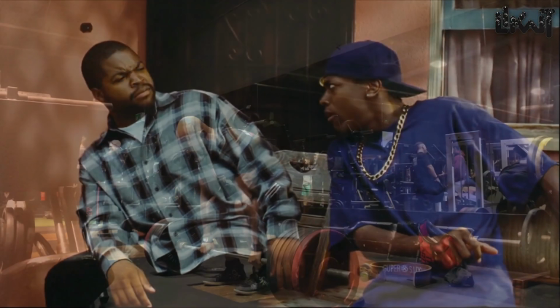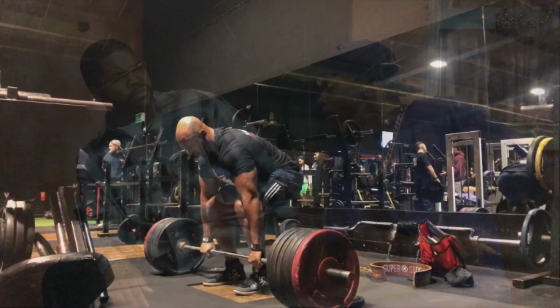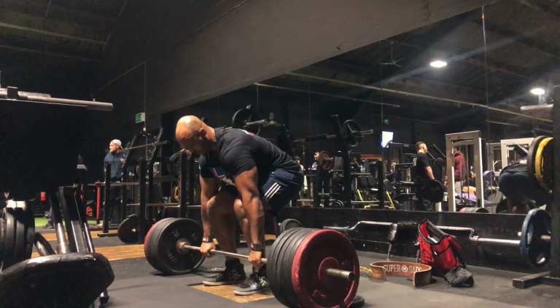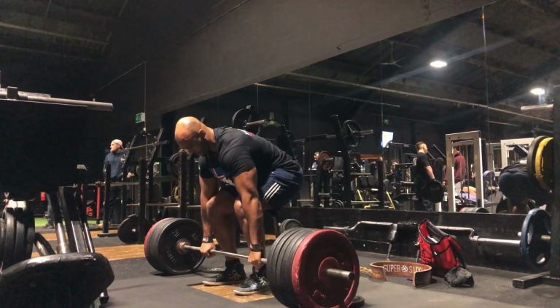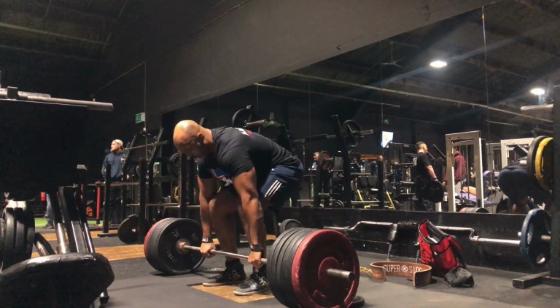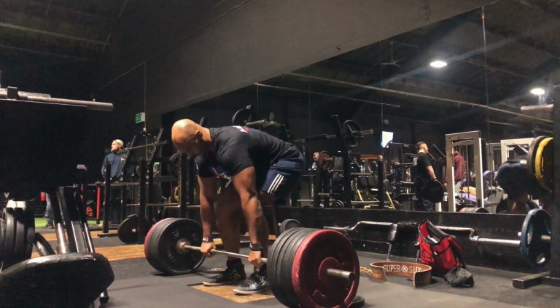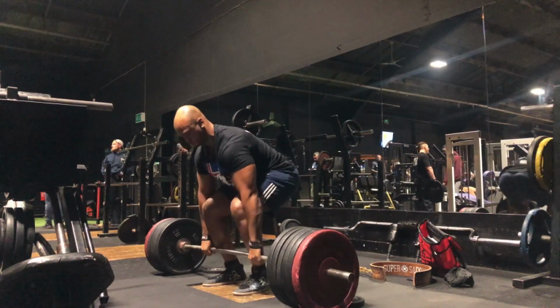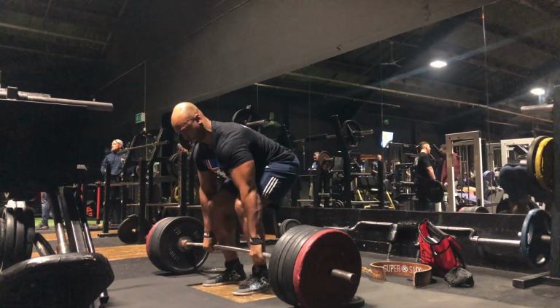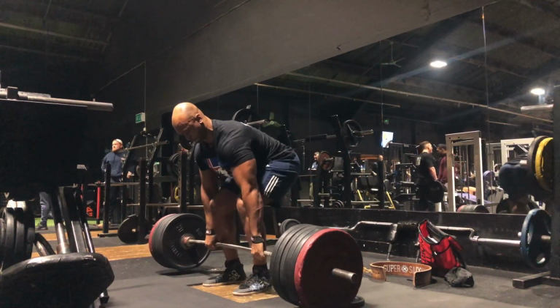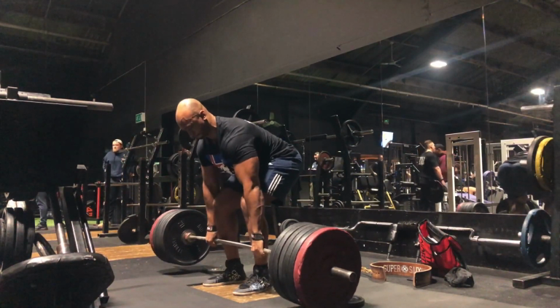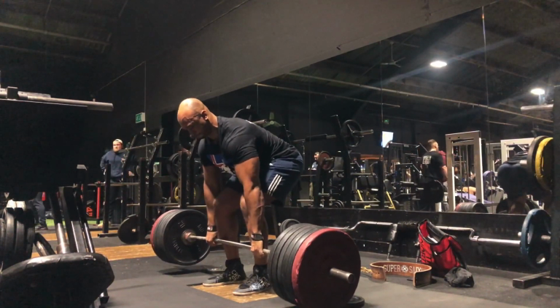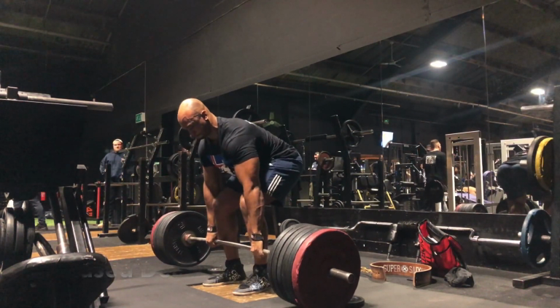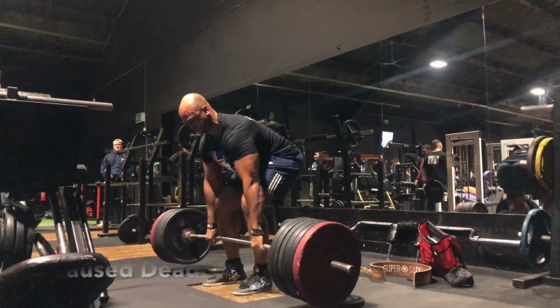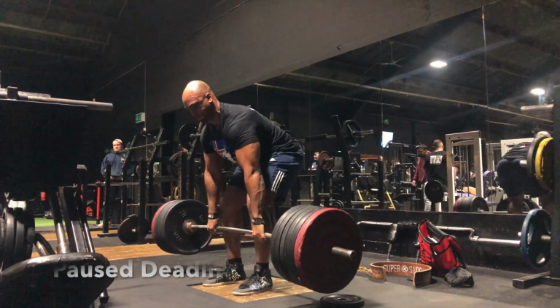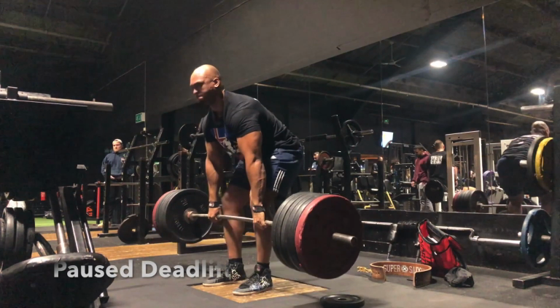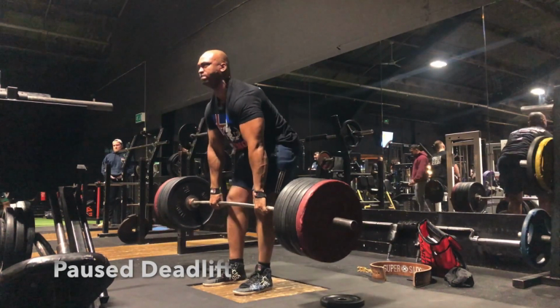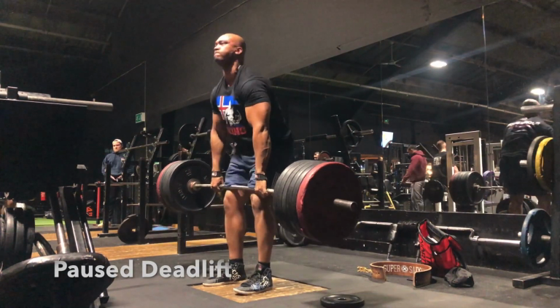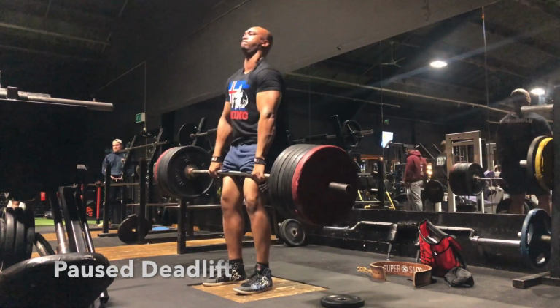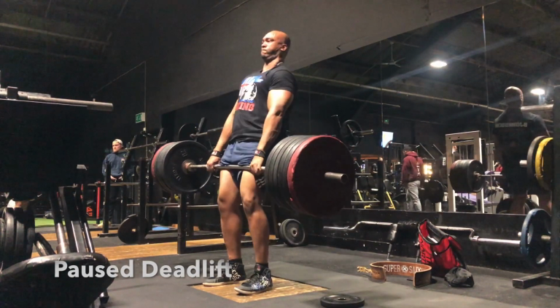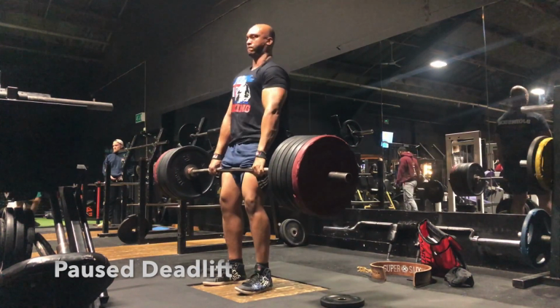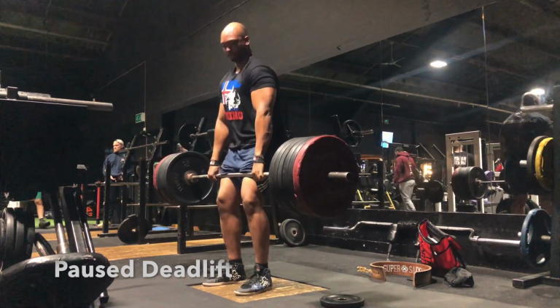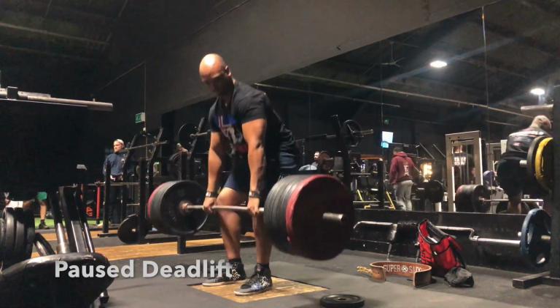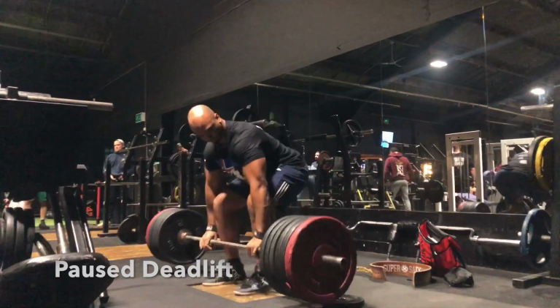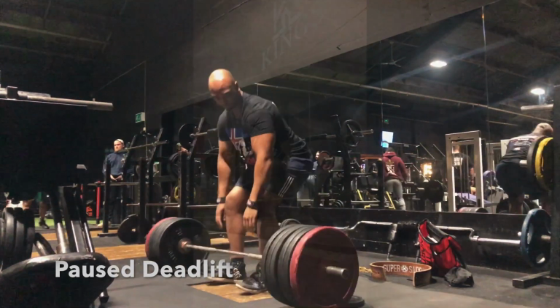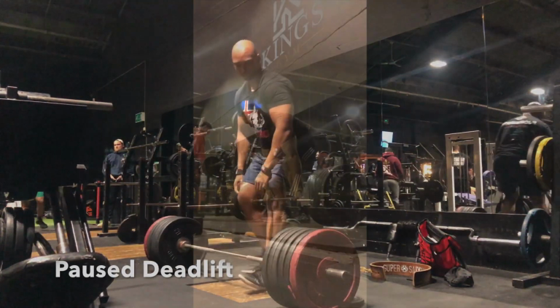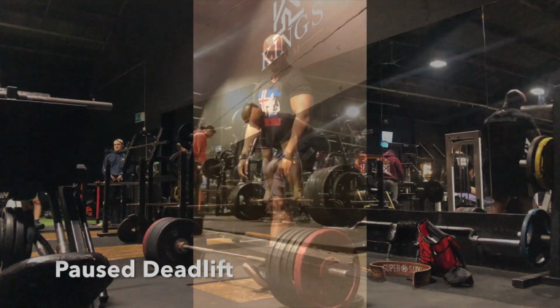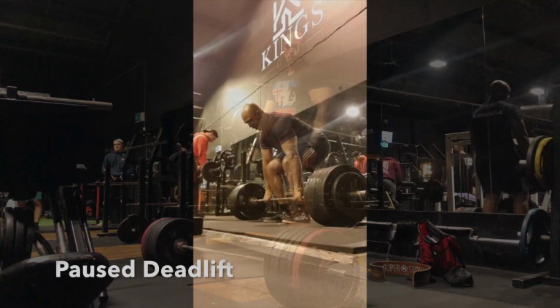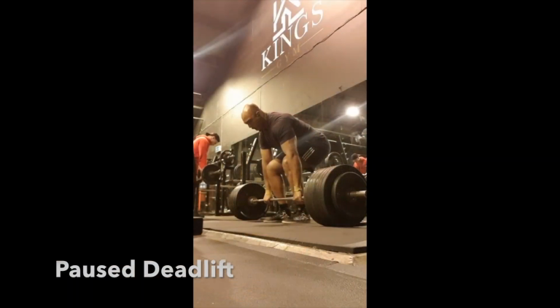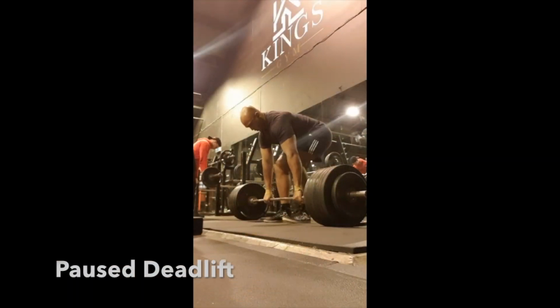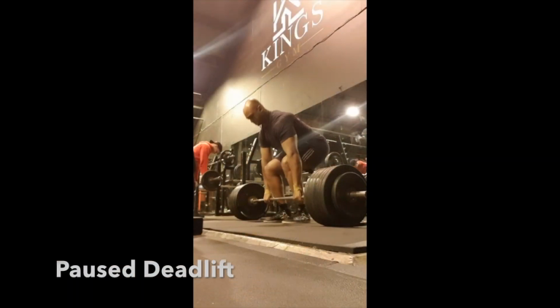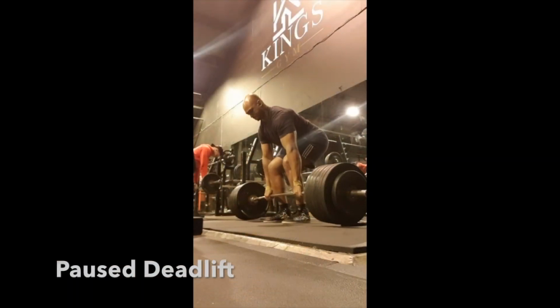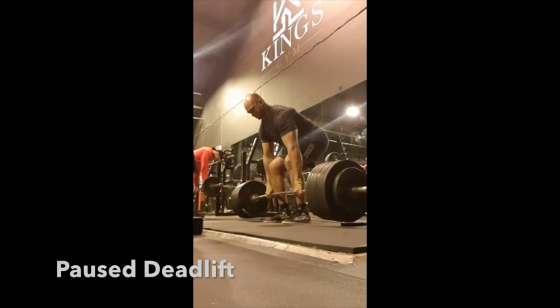Hey guys, it's Julian from 365 Muscle UK. Today I wanted to go over some exercises that I felt really helped to improve my deadlift form.